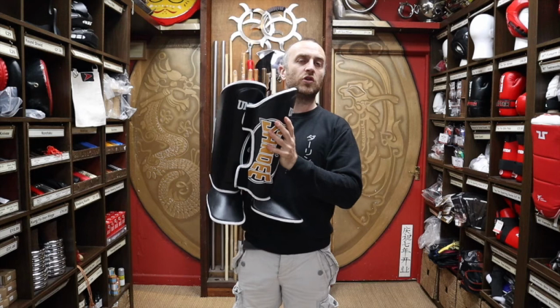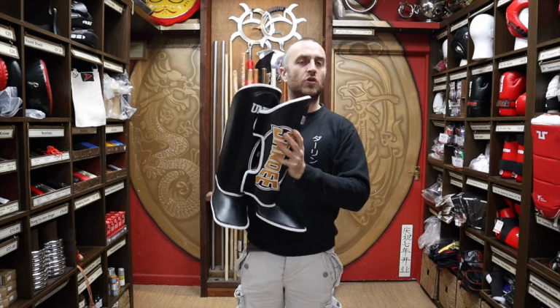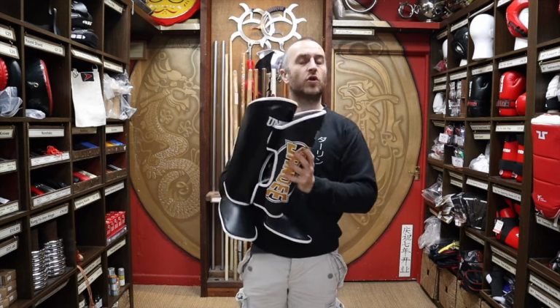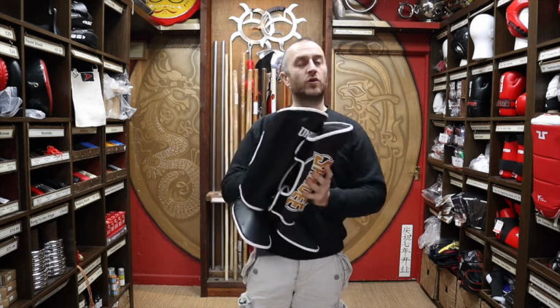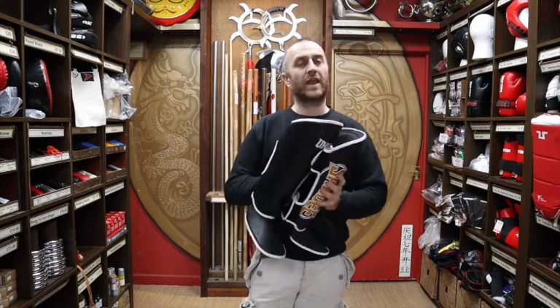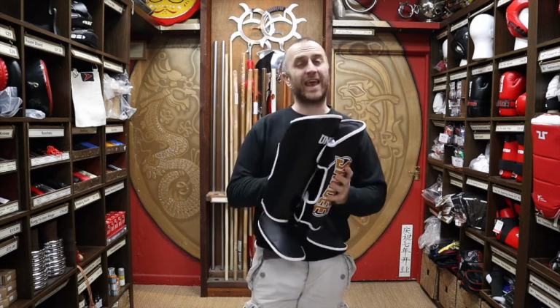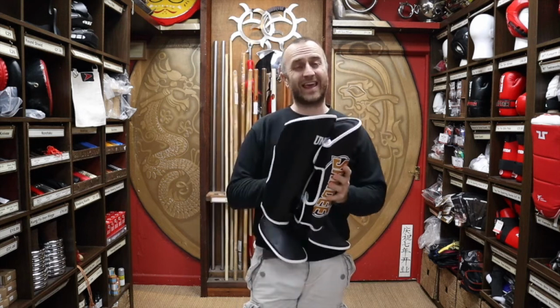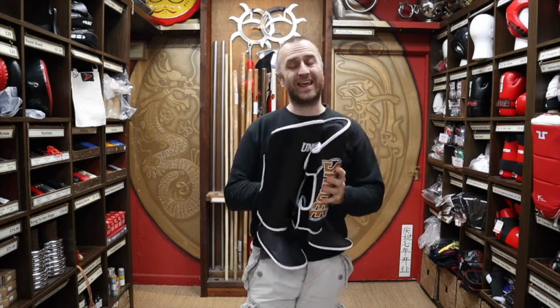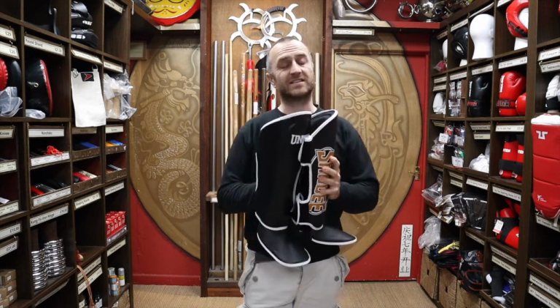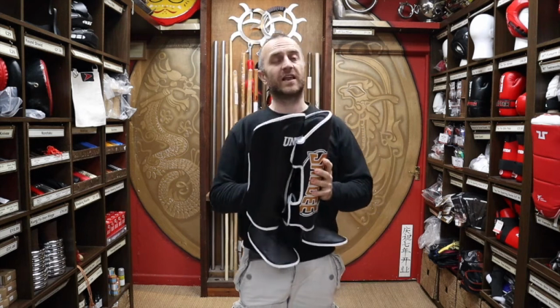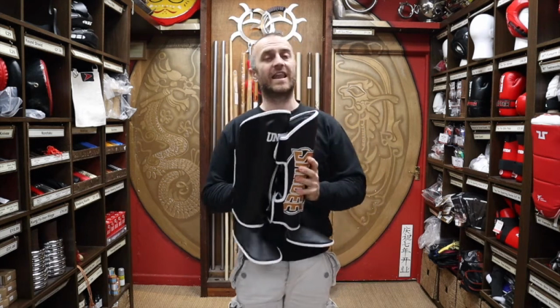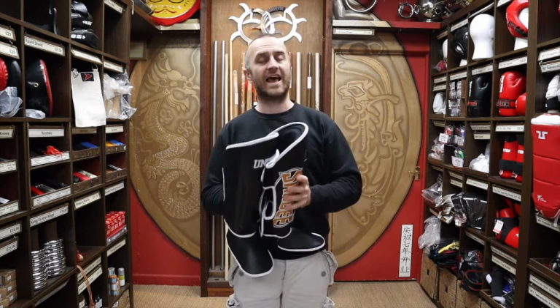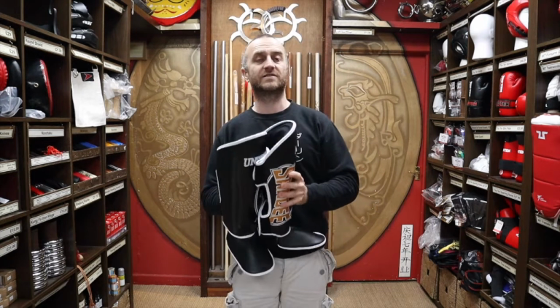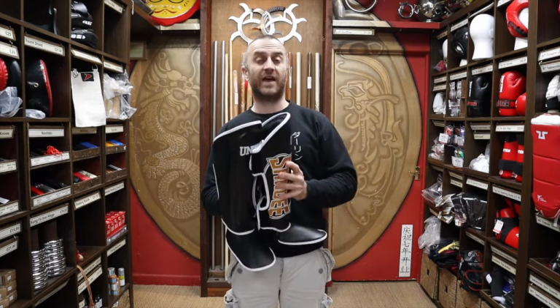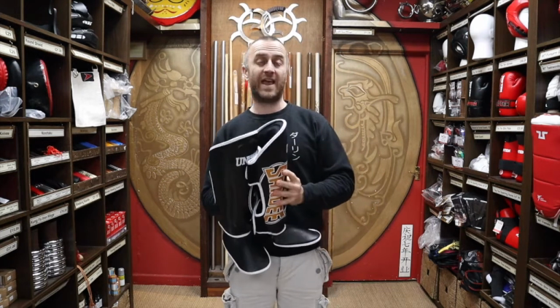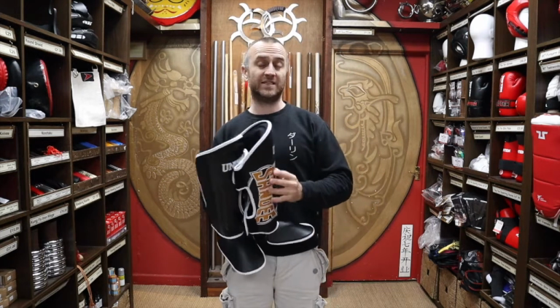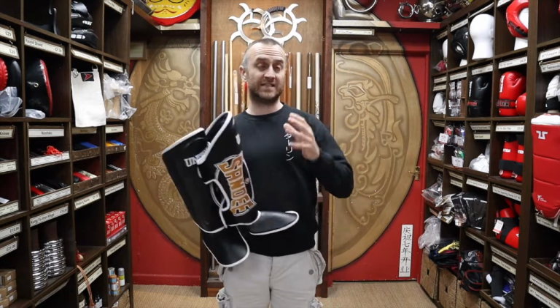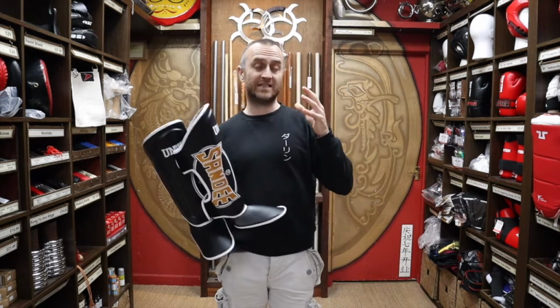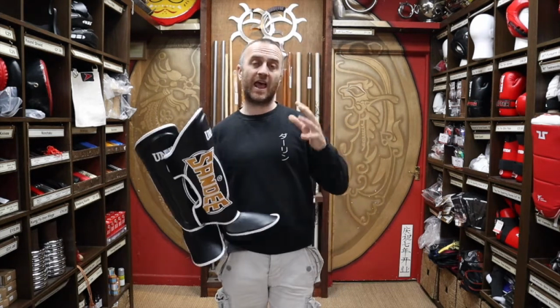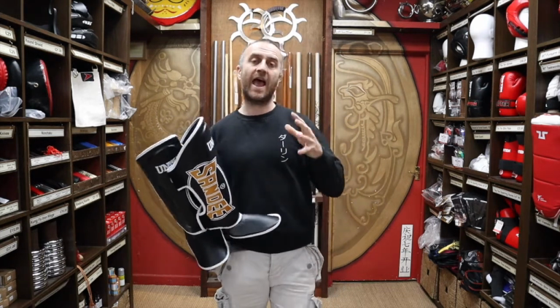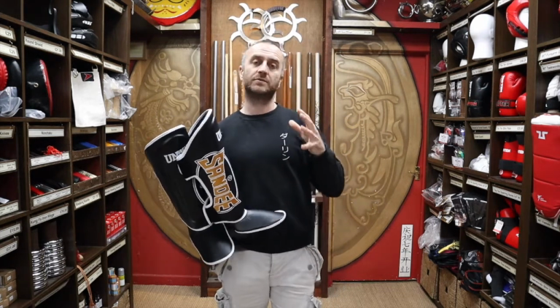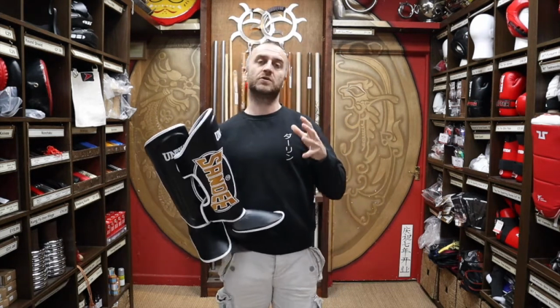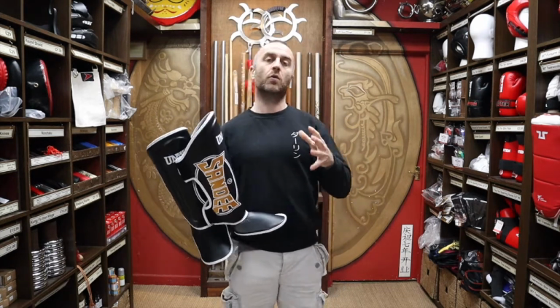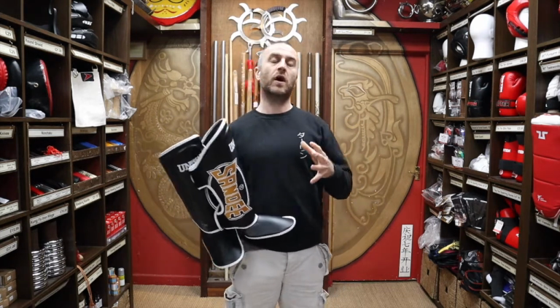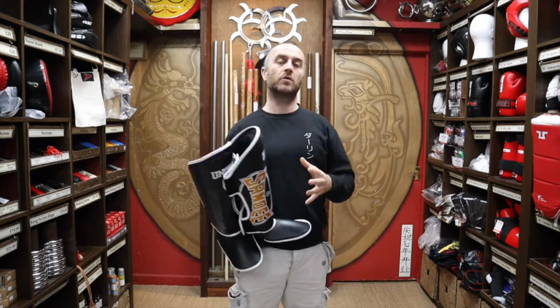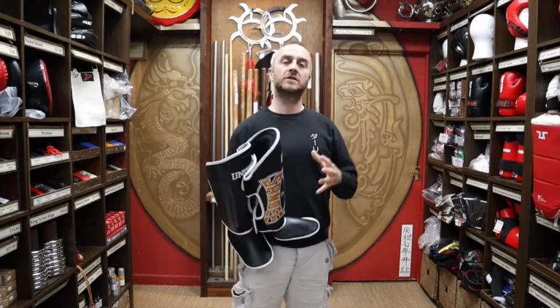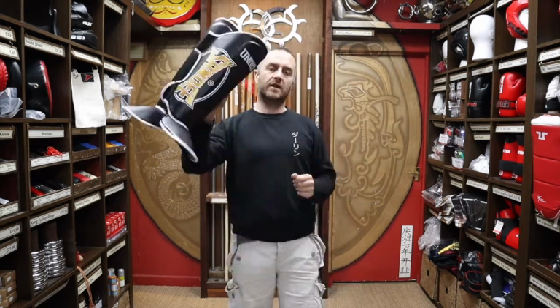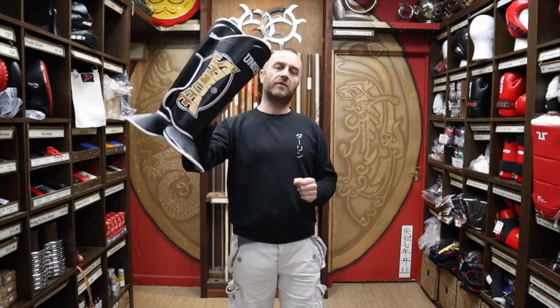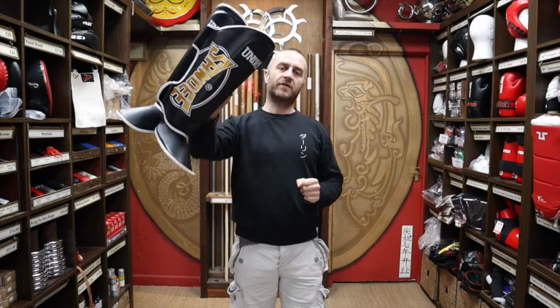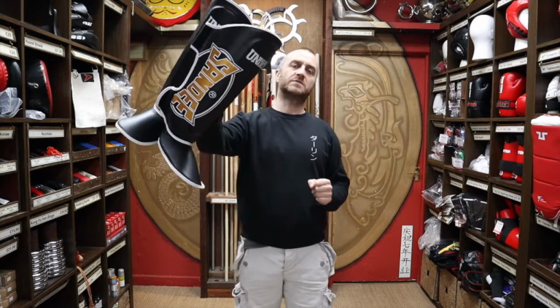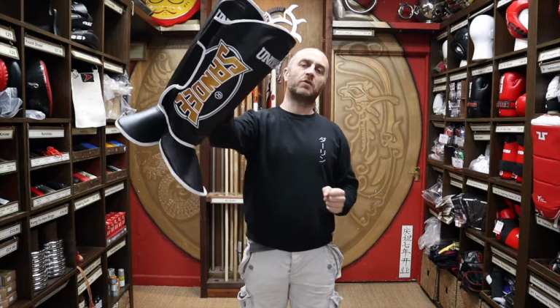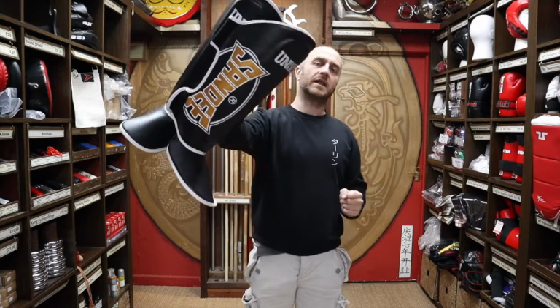You know you're going to get kit that's going to last for ages. It's an absolute workhorse. Love this brand, Sandy.